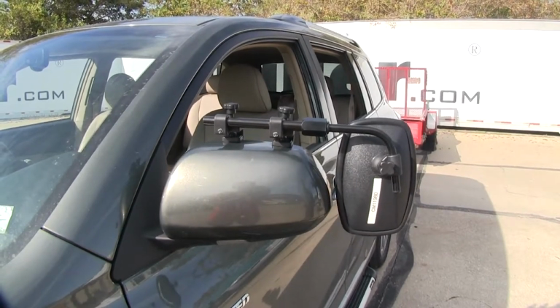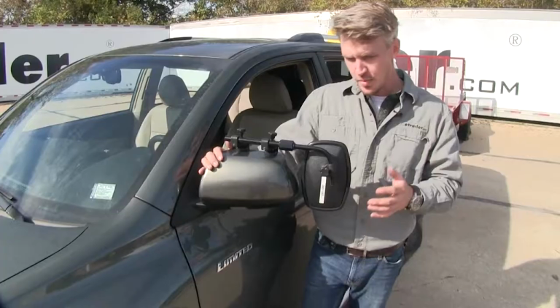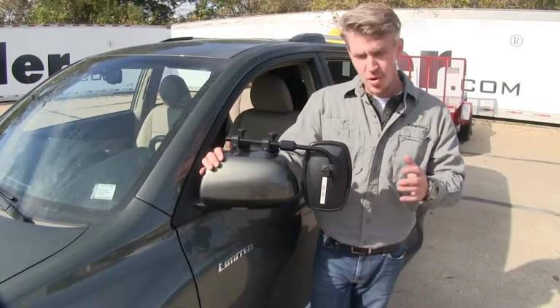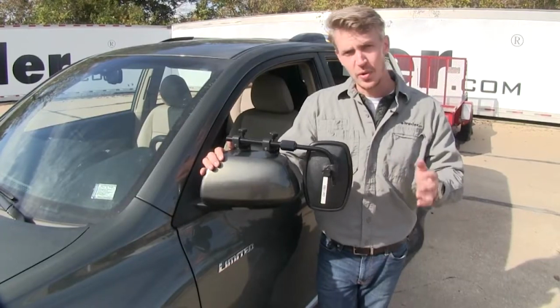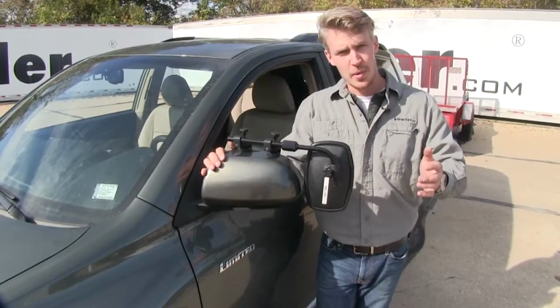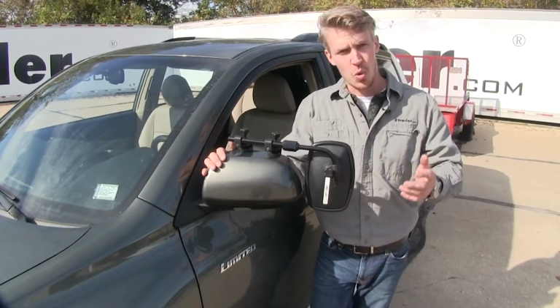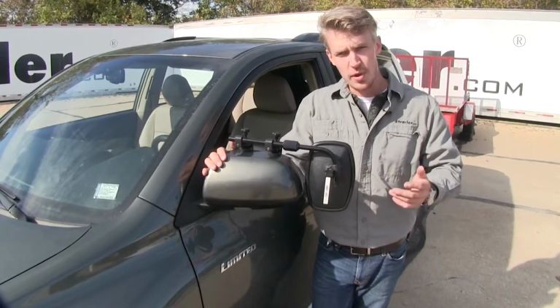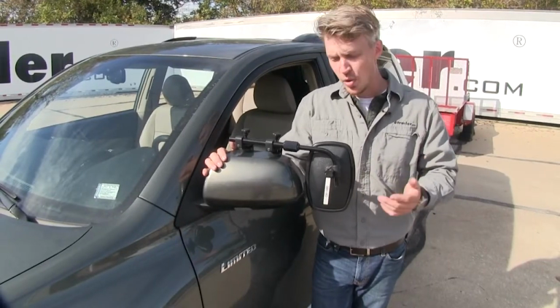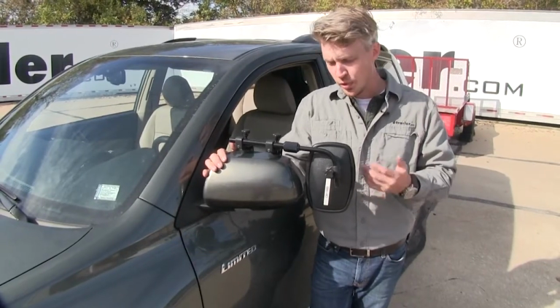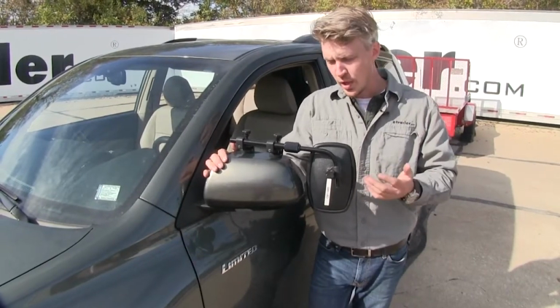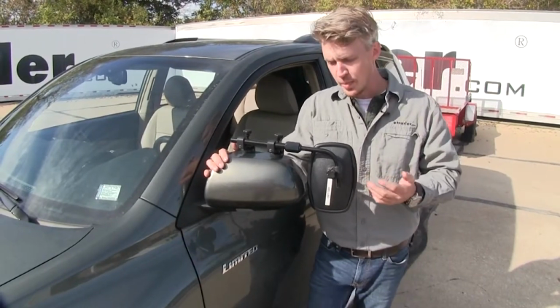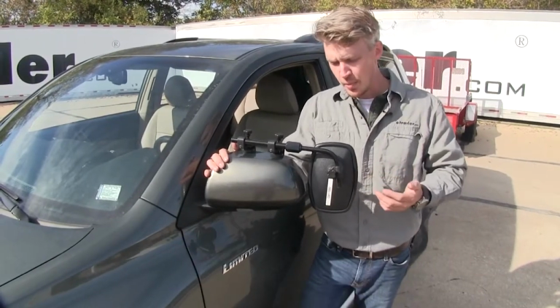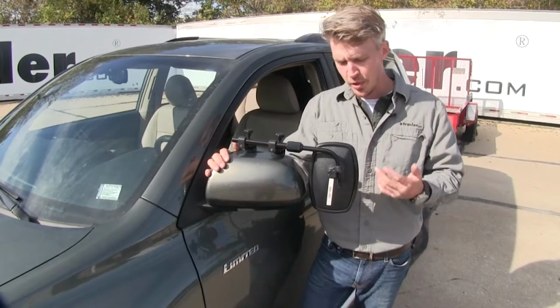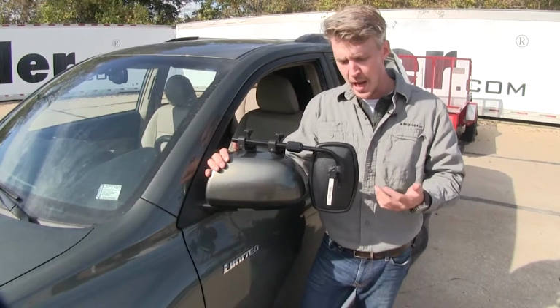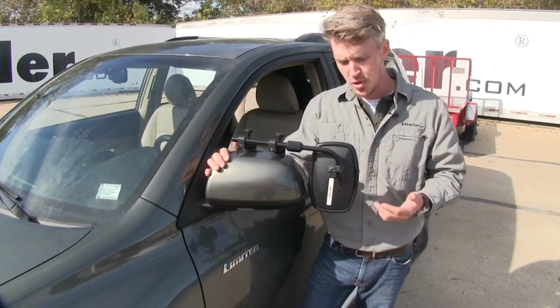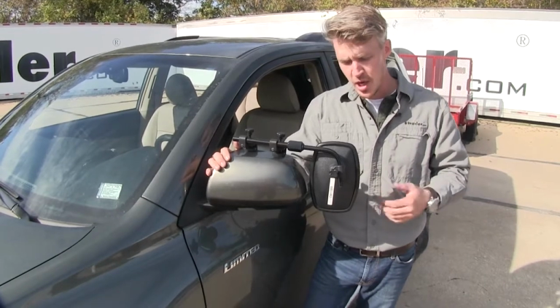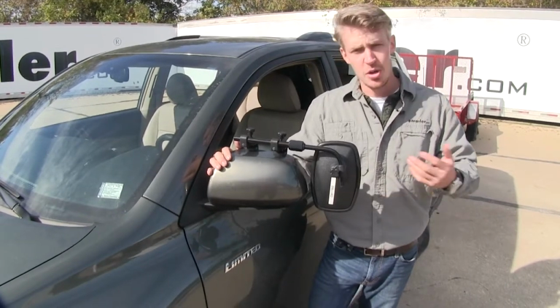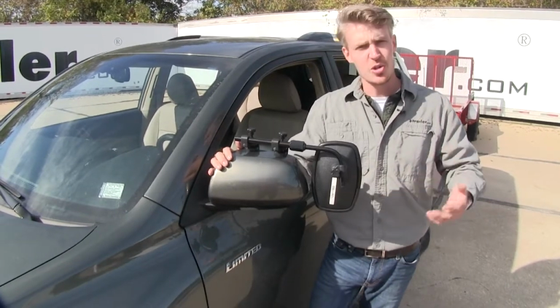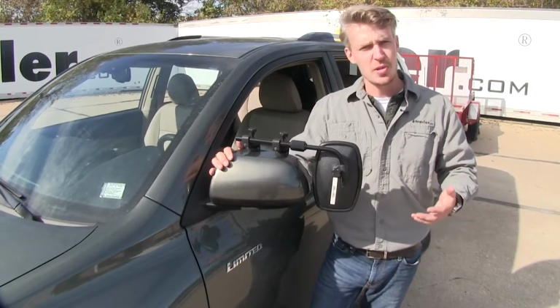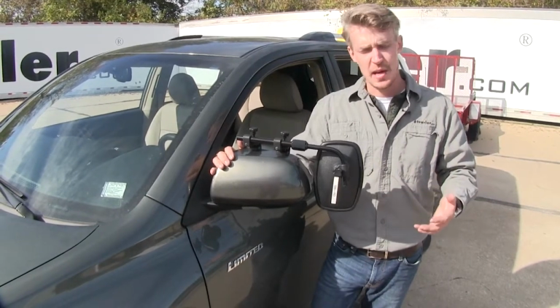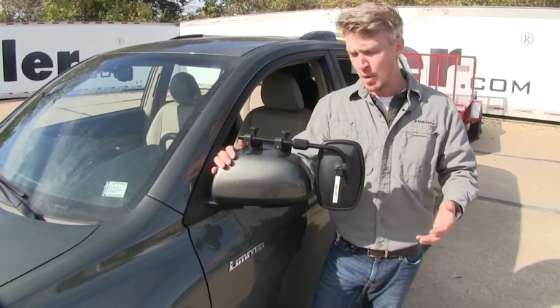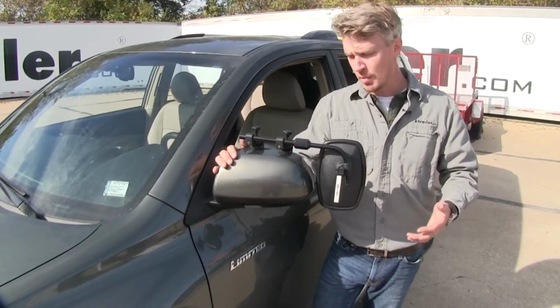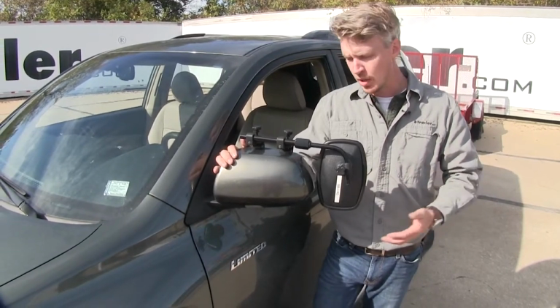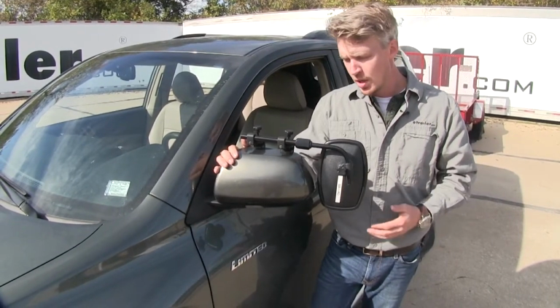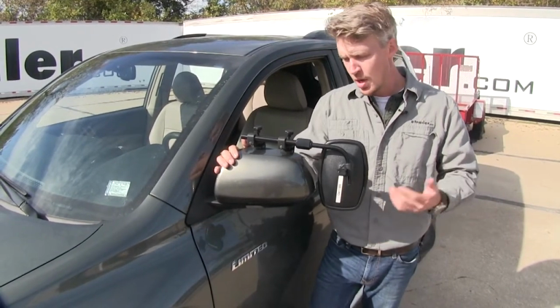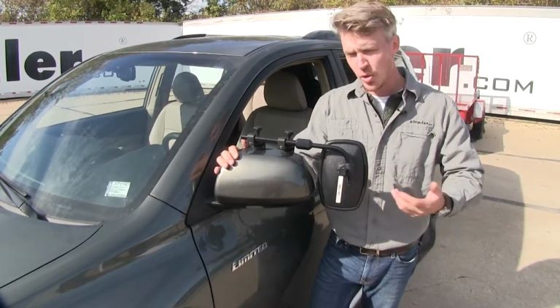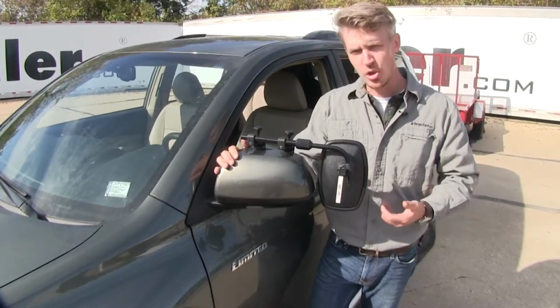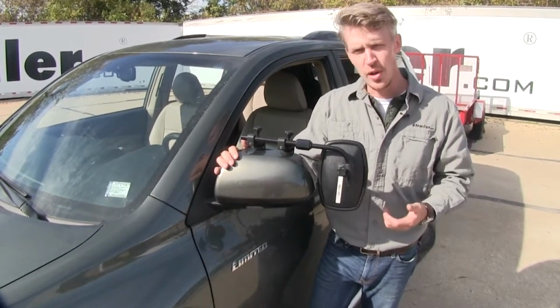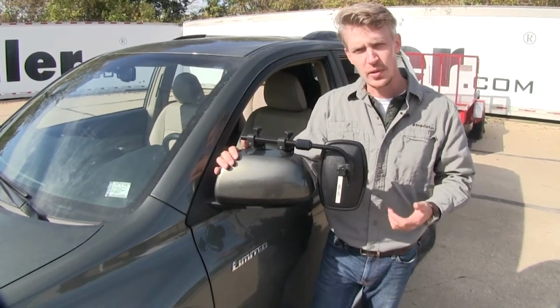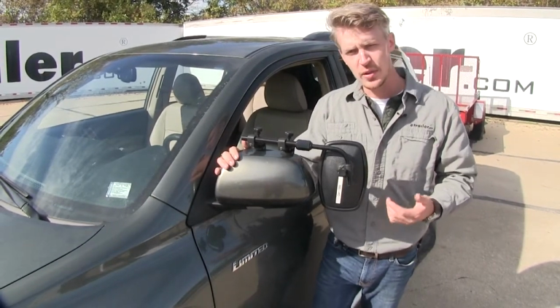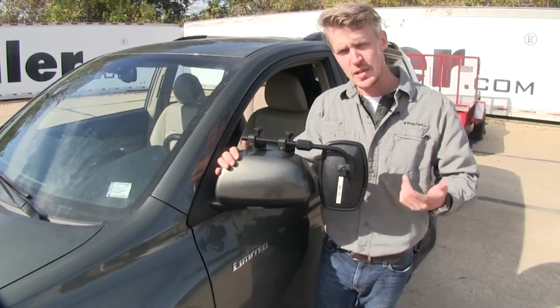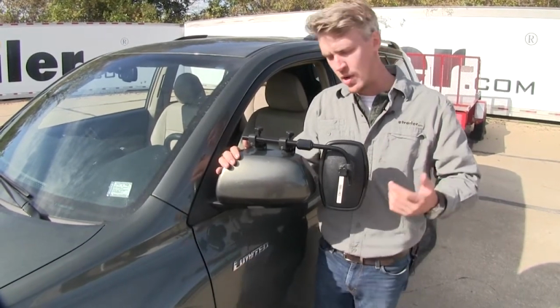The mirror does come in a quantity of one, so if you'd like to pick up one for the passenger side, just use the same part number. Now I'll go ahead and show you how easy it is to get installed.